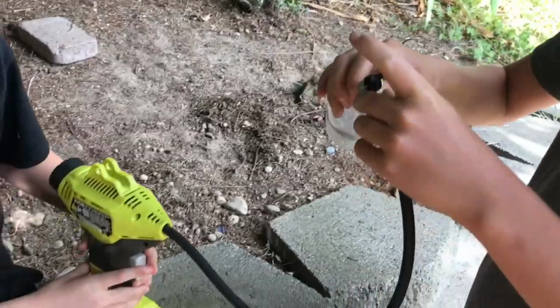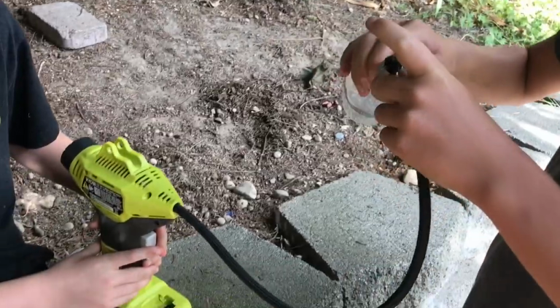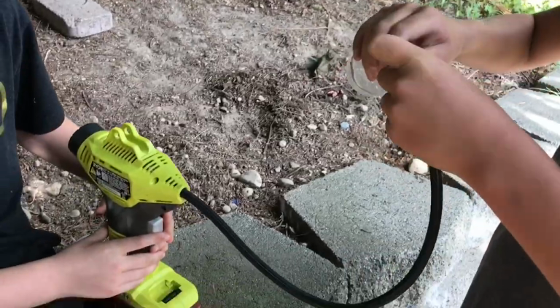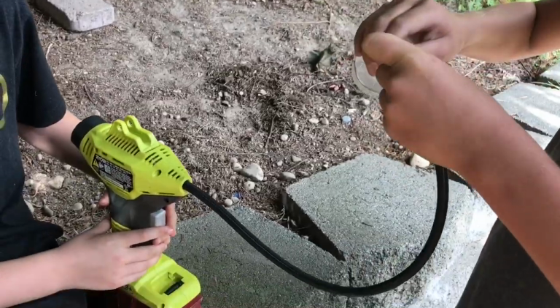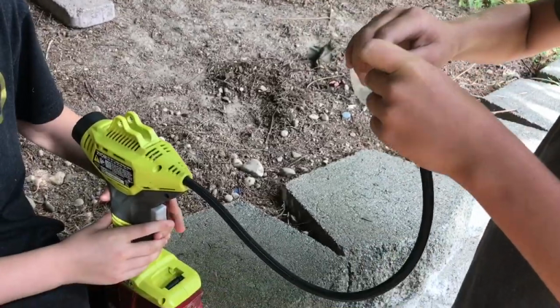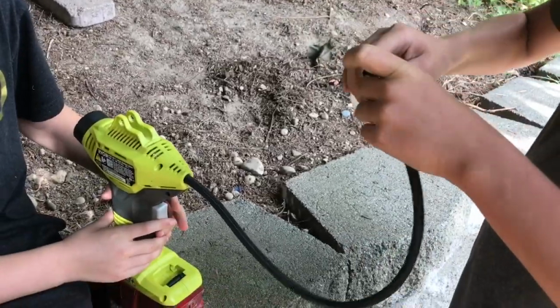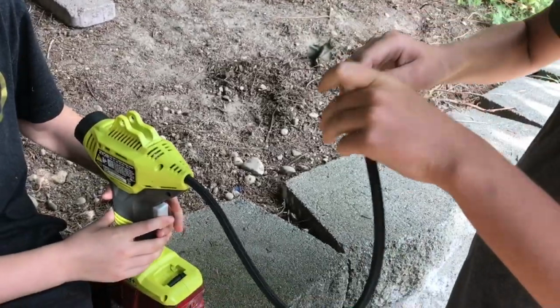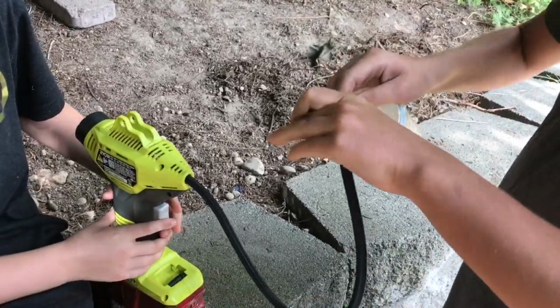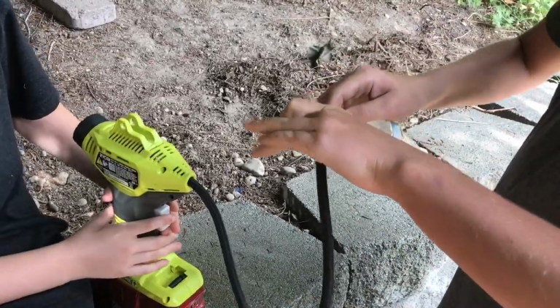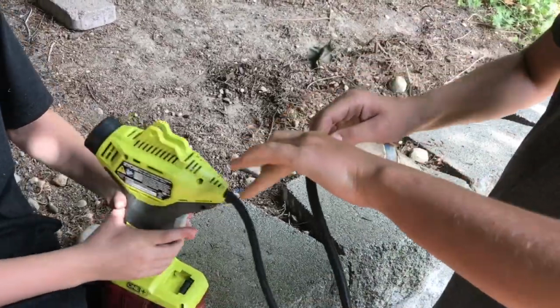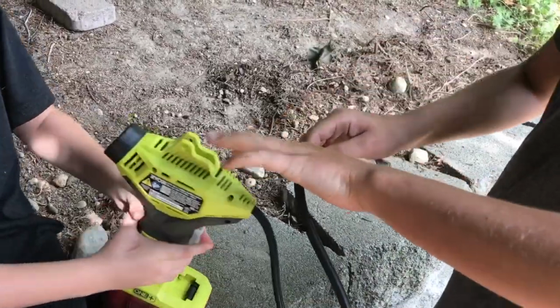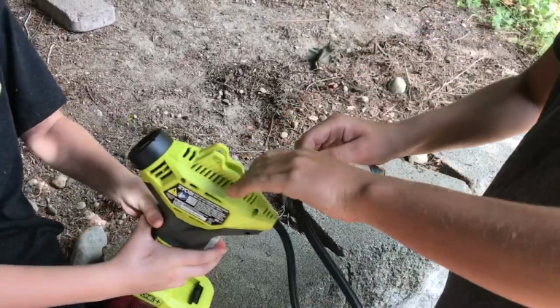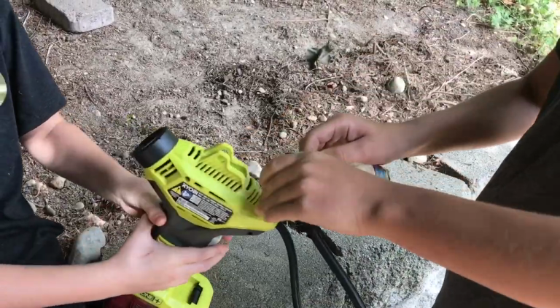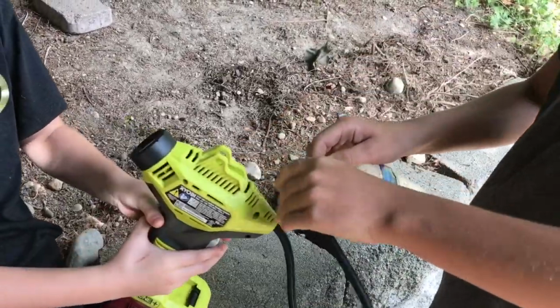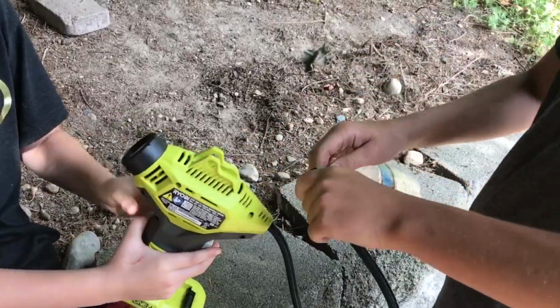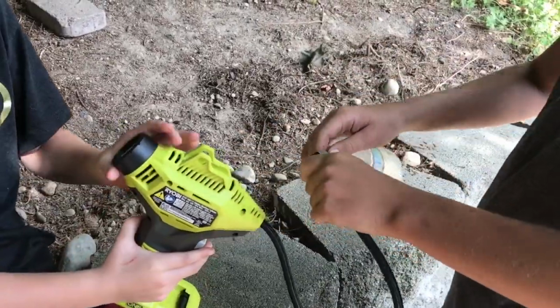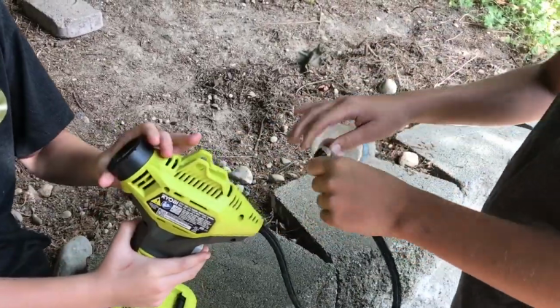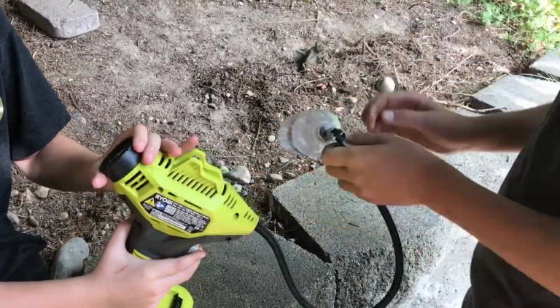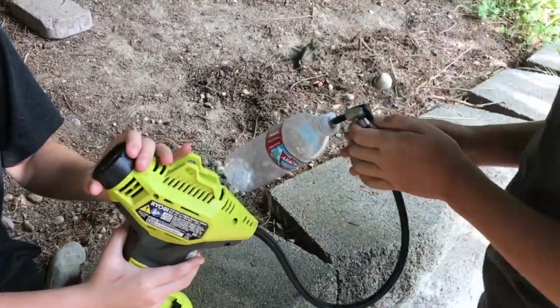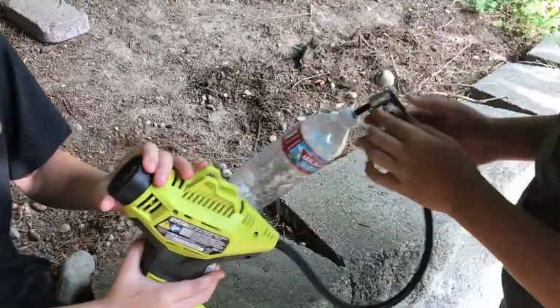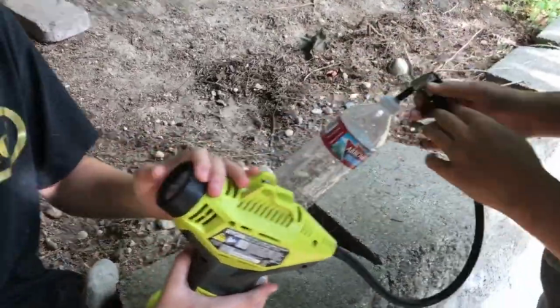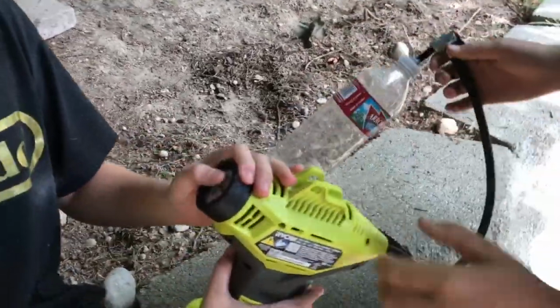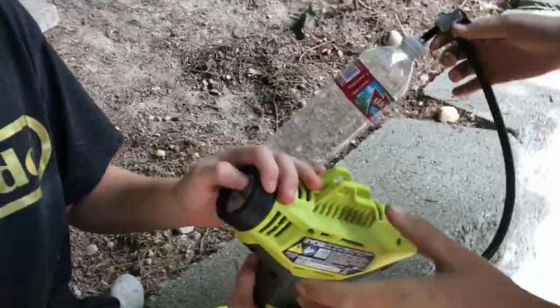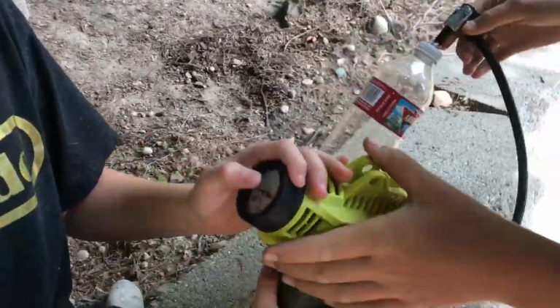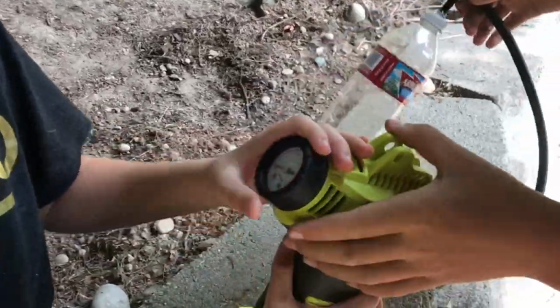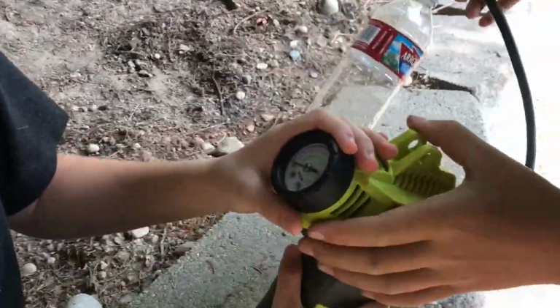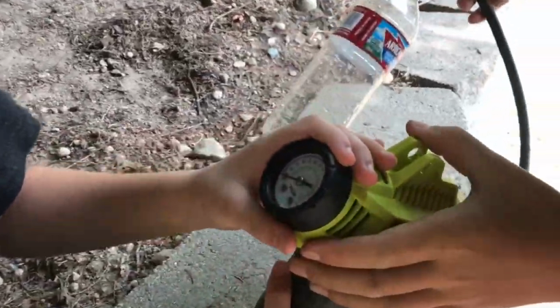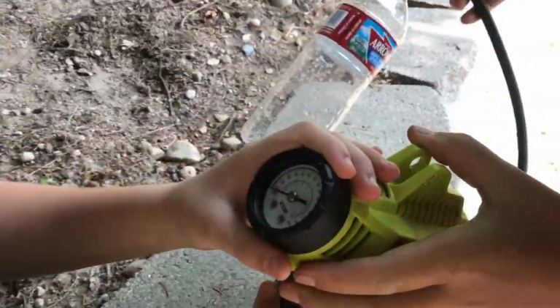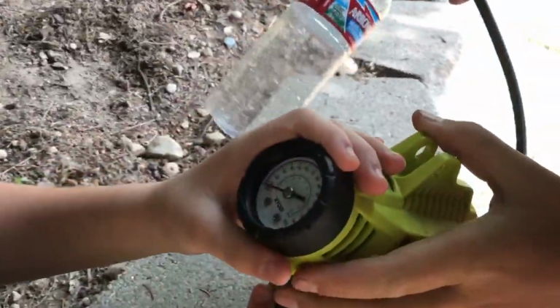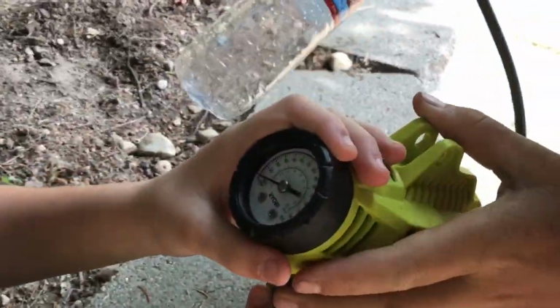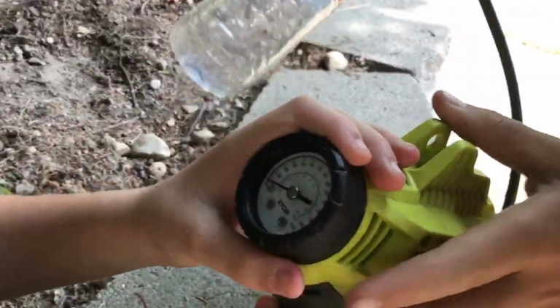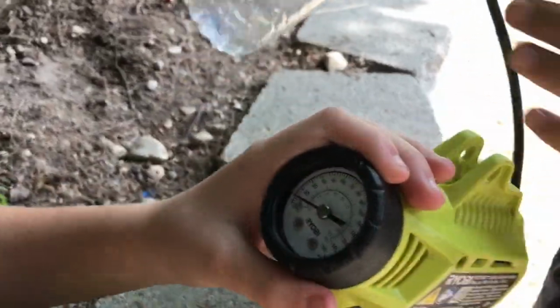Whoa, stop! Okay, it is 70 PSI, right? Yeah.